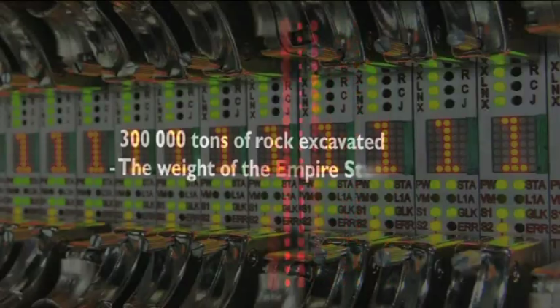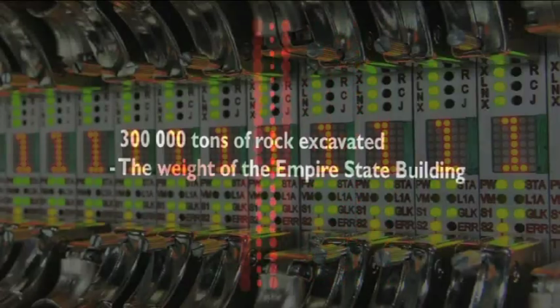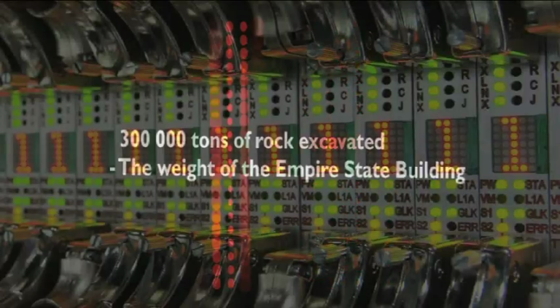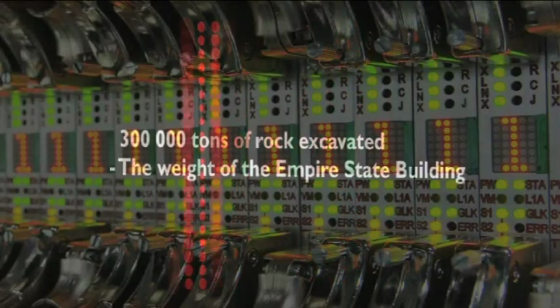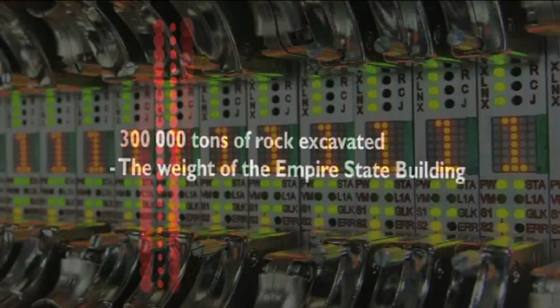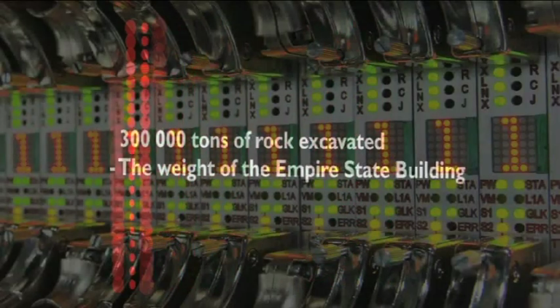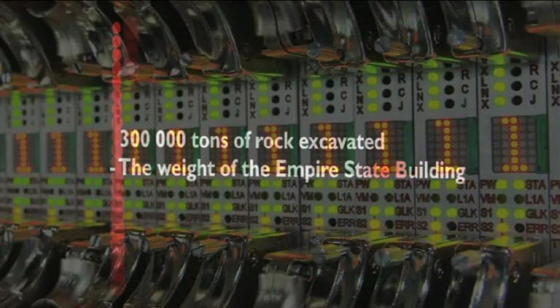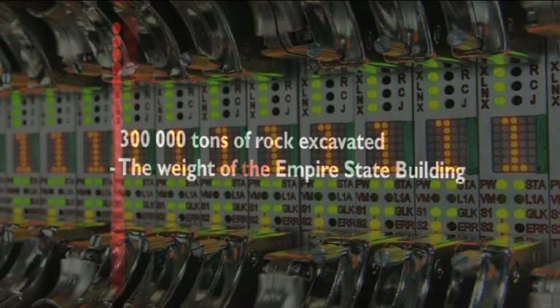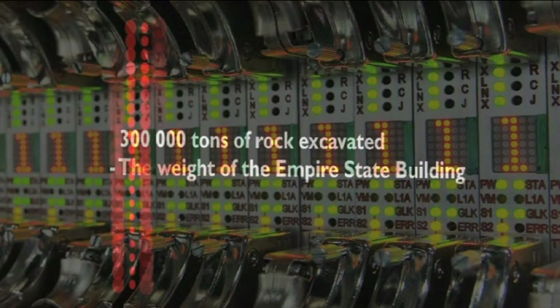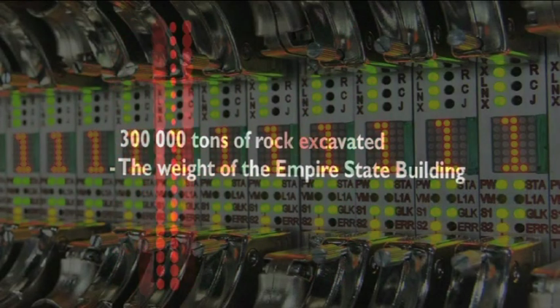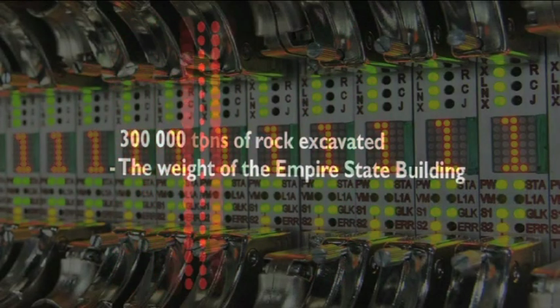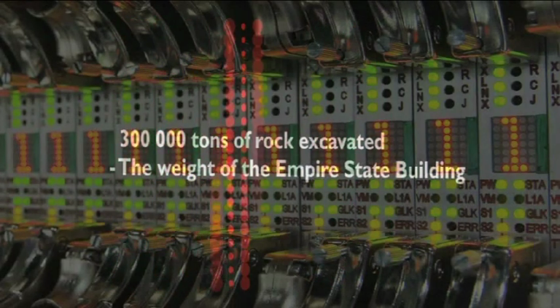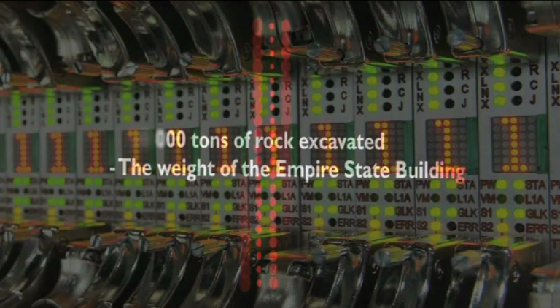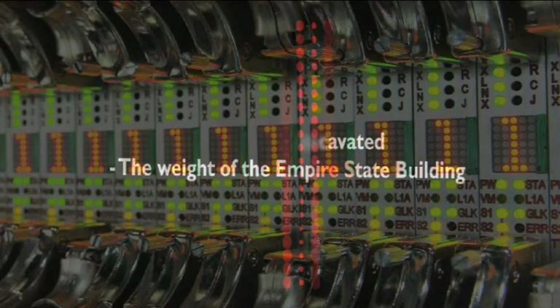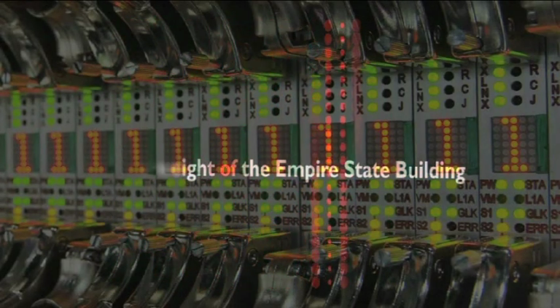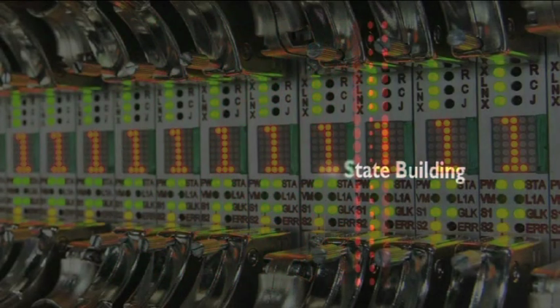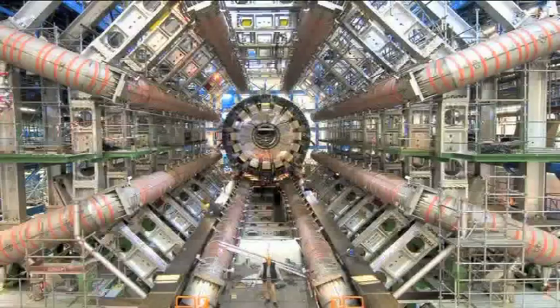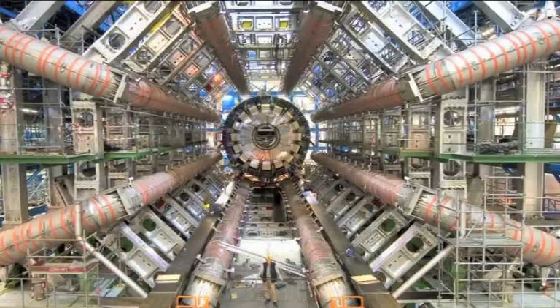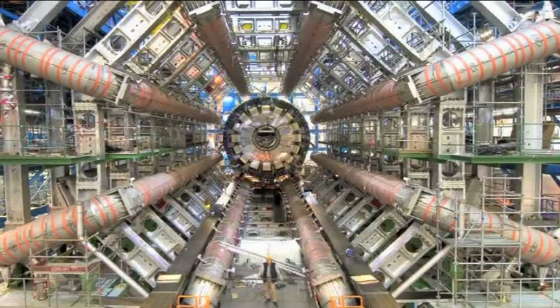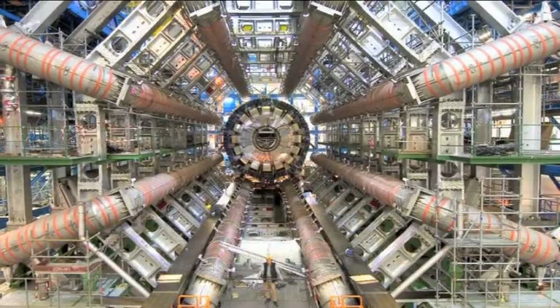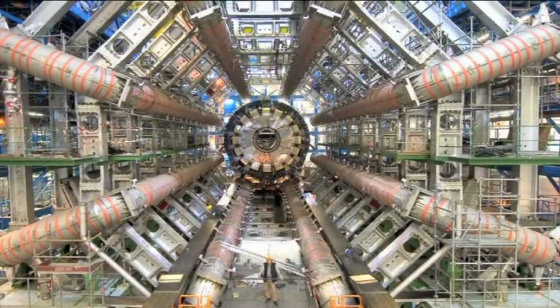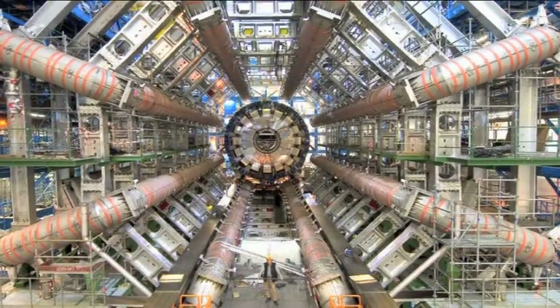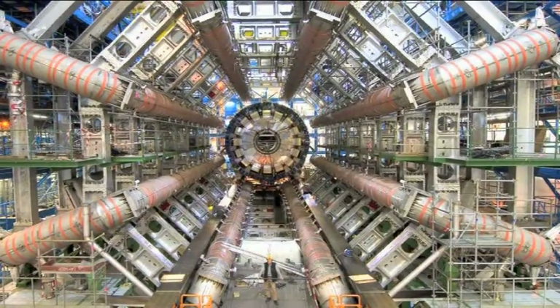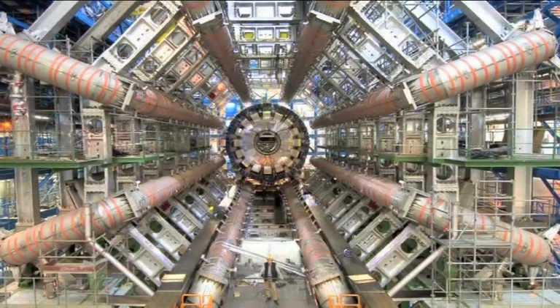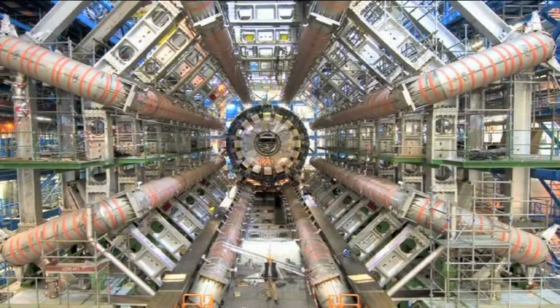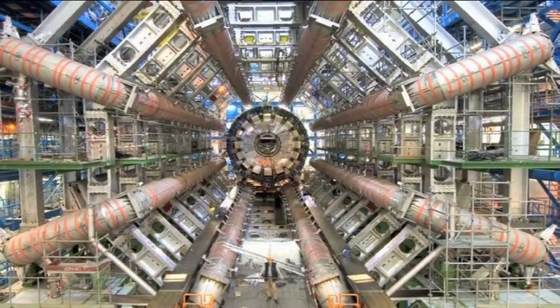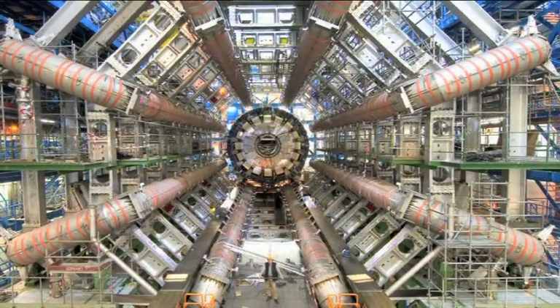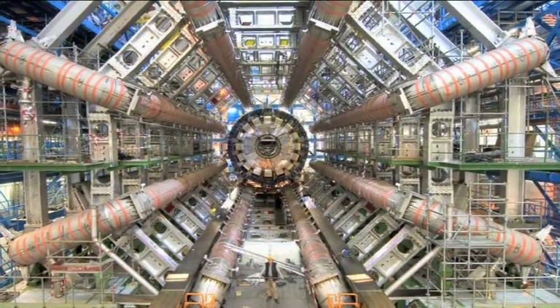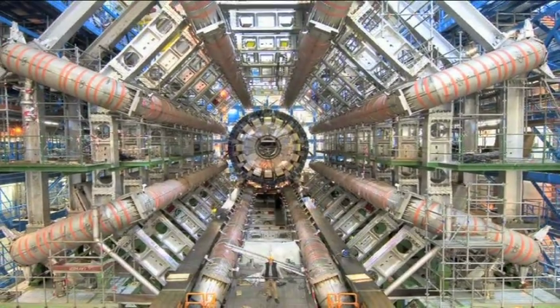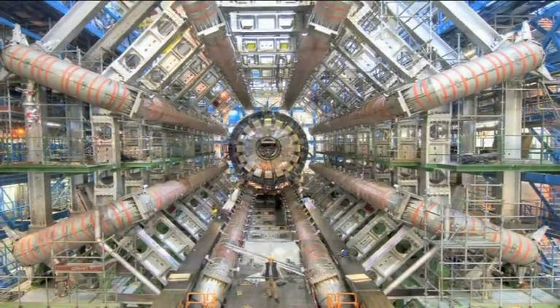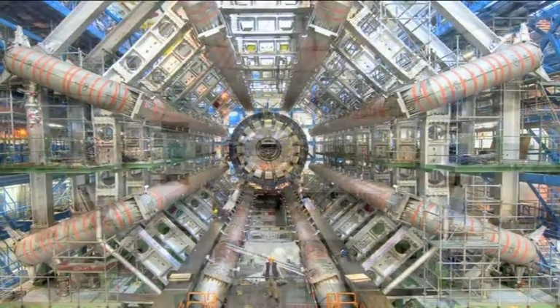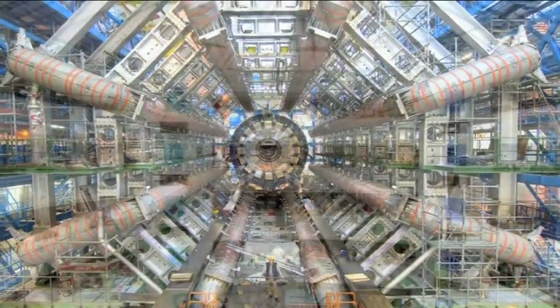The most beautiful part about ATLAS, I think, is the largeness, the complexity and the collaboration.